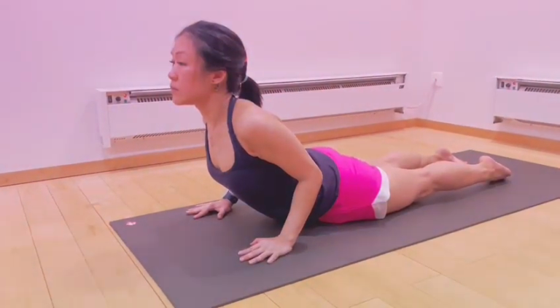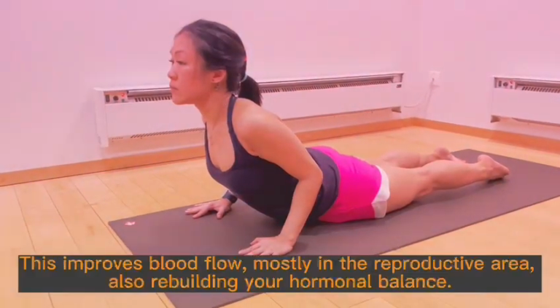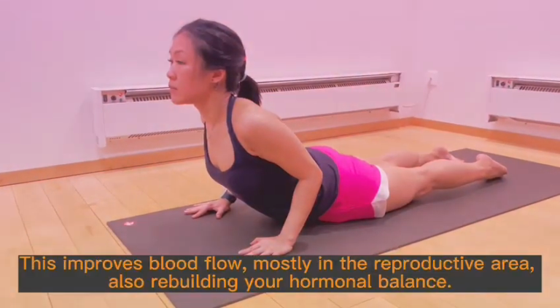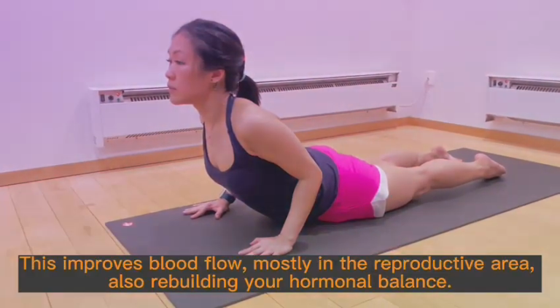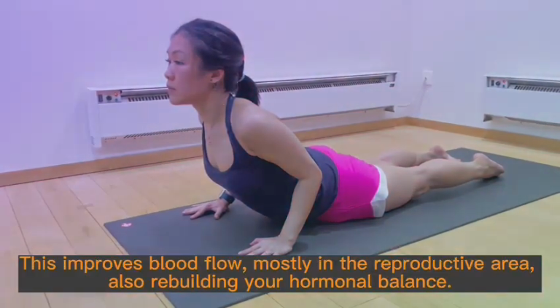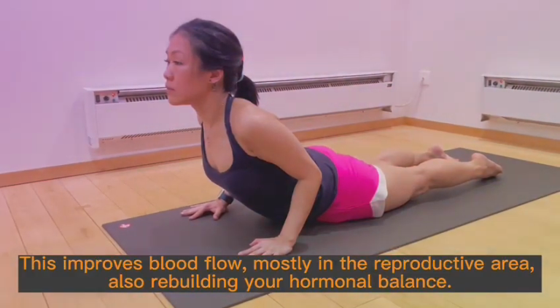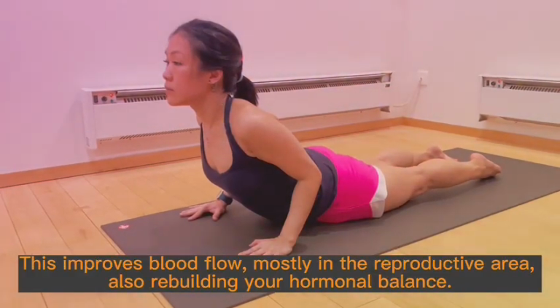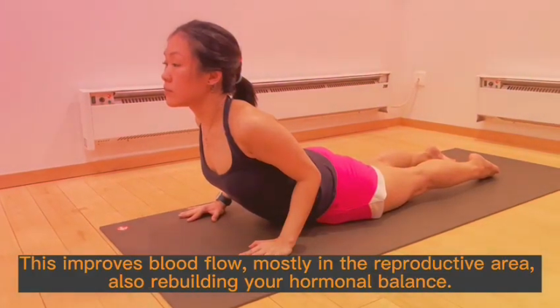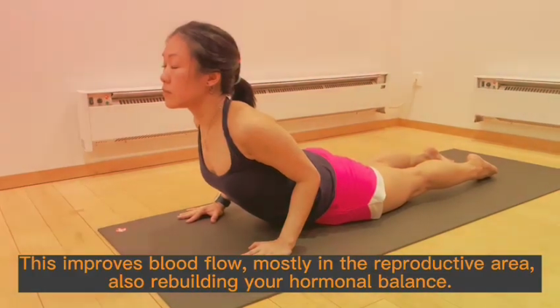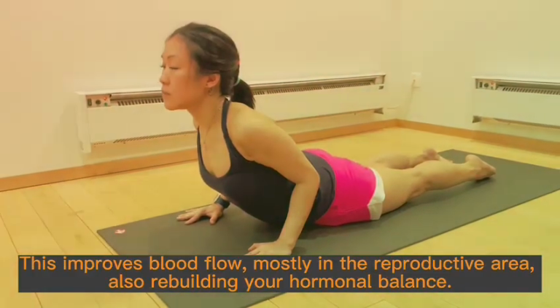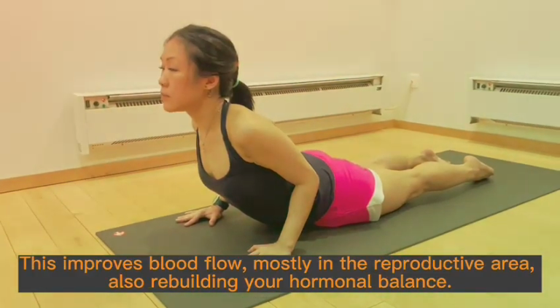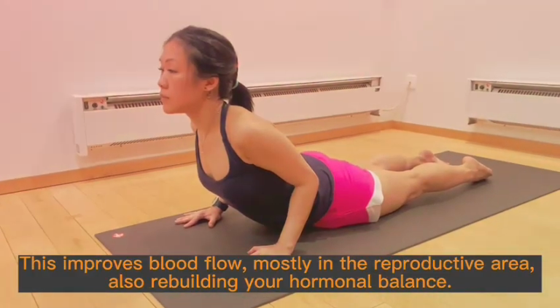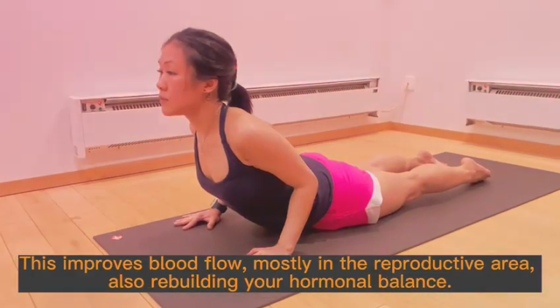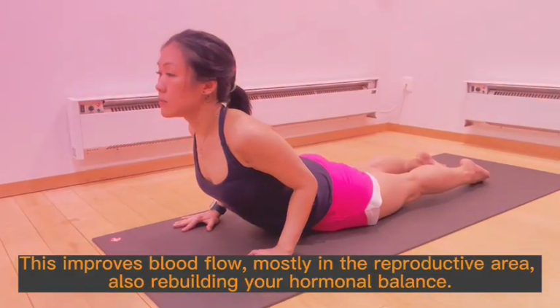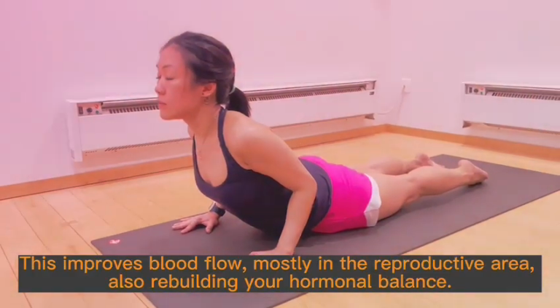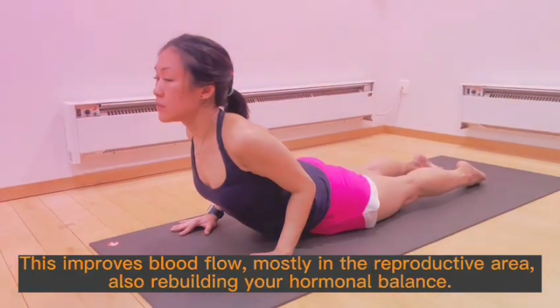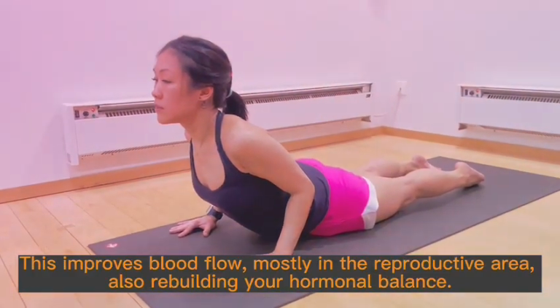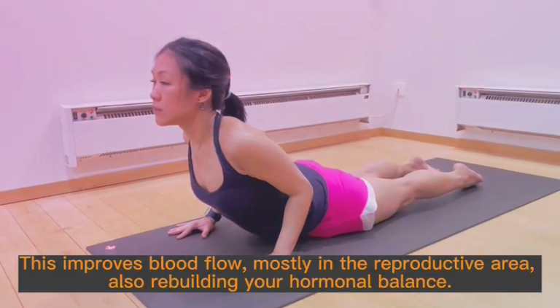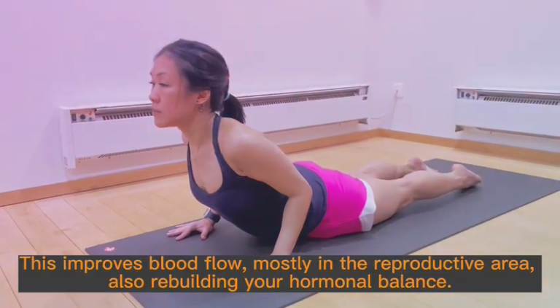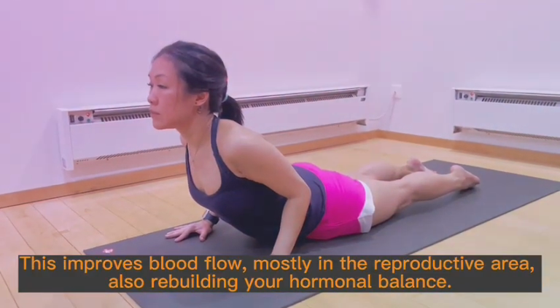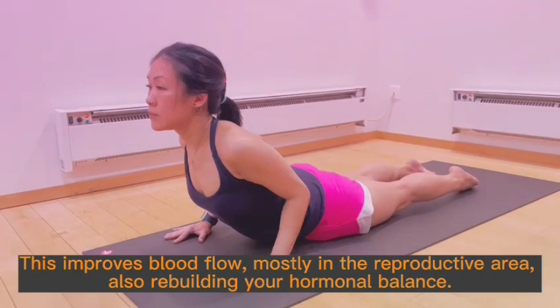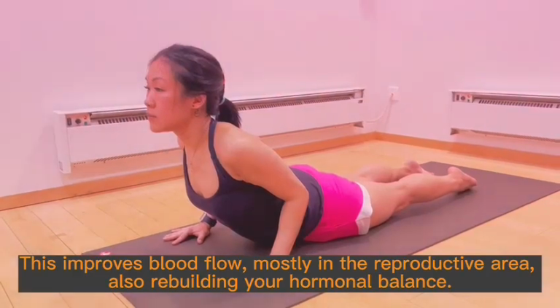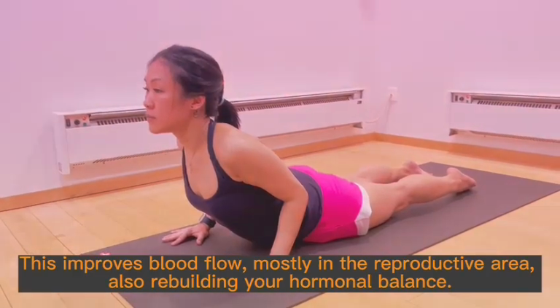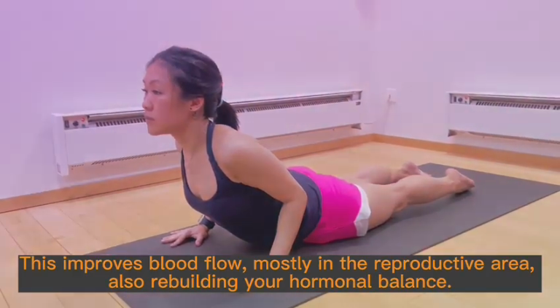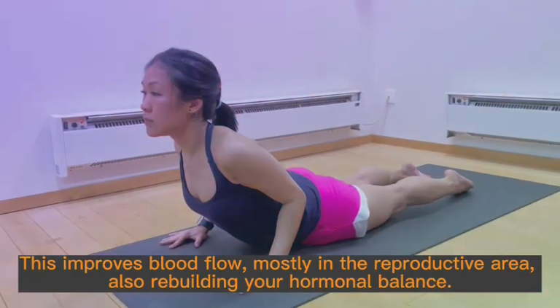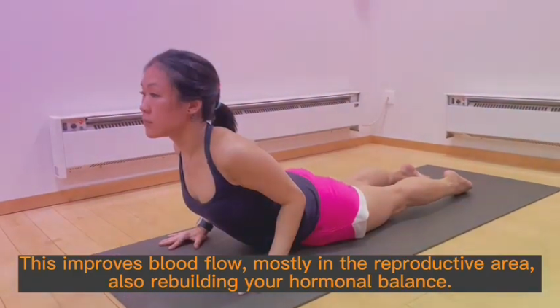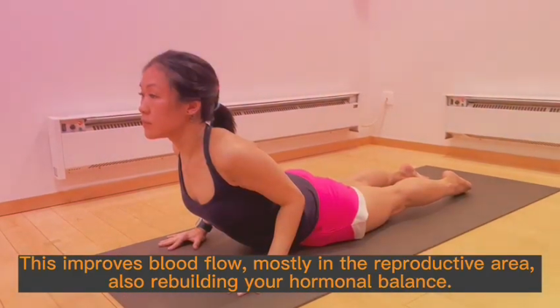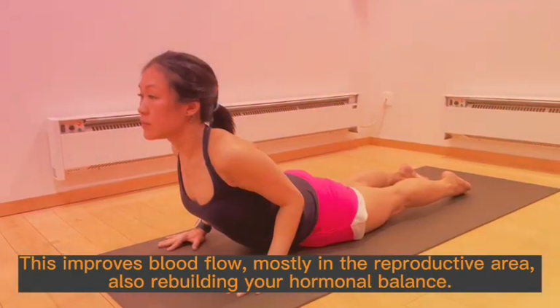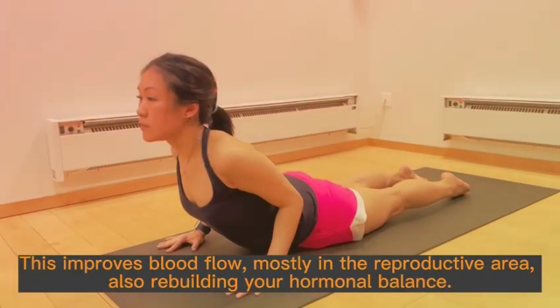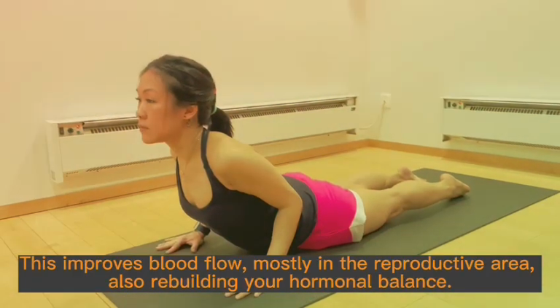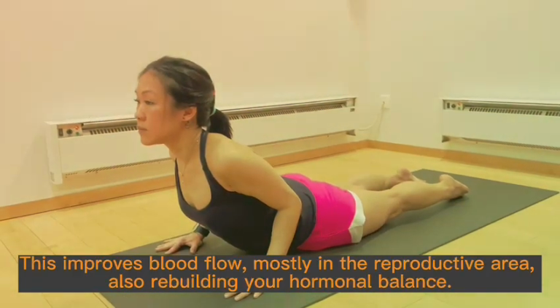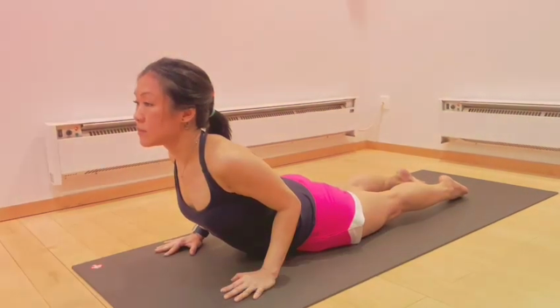This improves blood flow, mostly in the reproductive area, also rebuilding your hormonal balance.